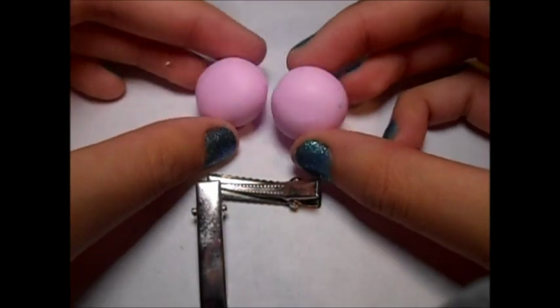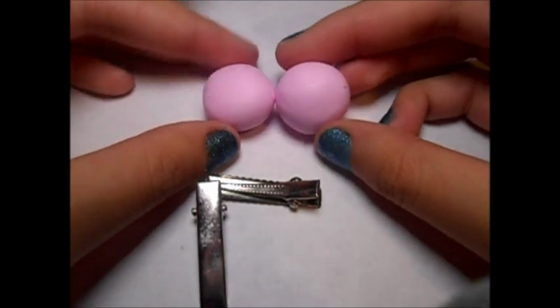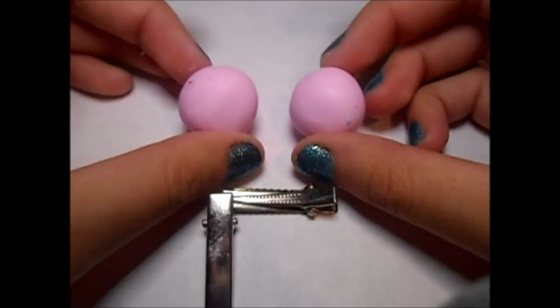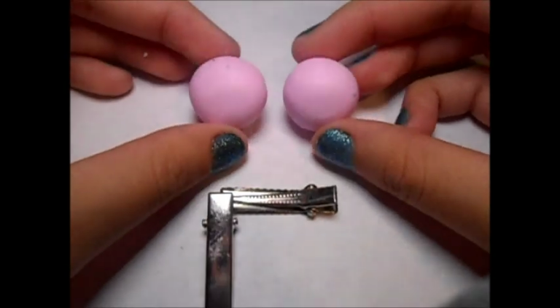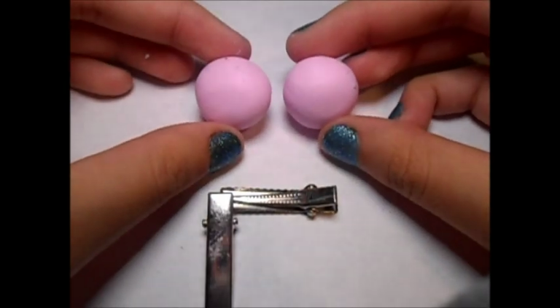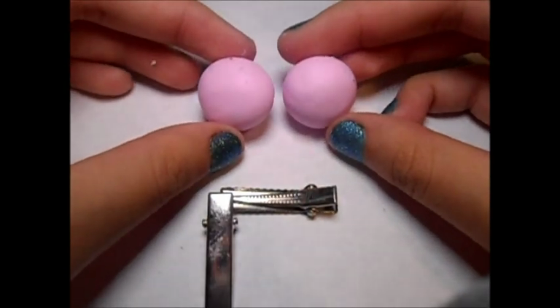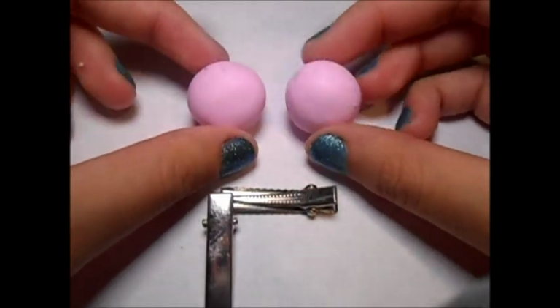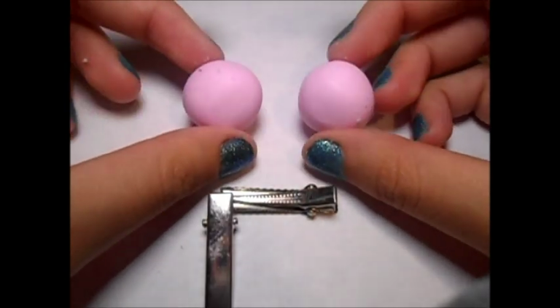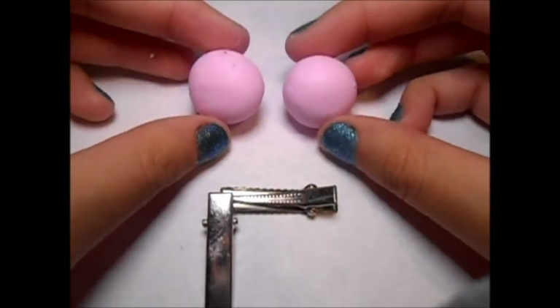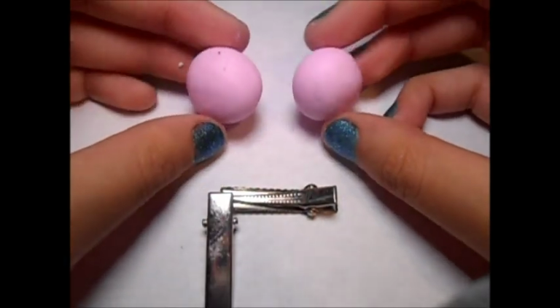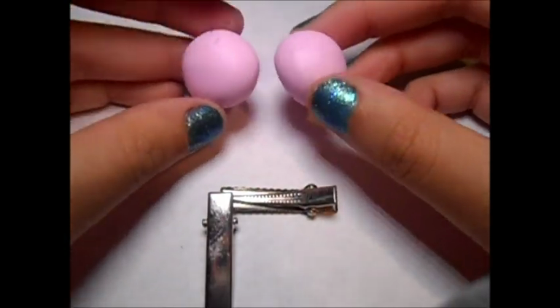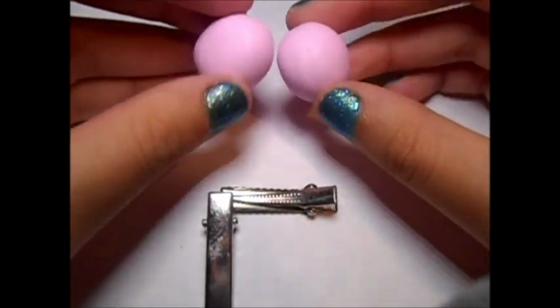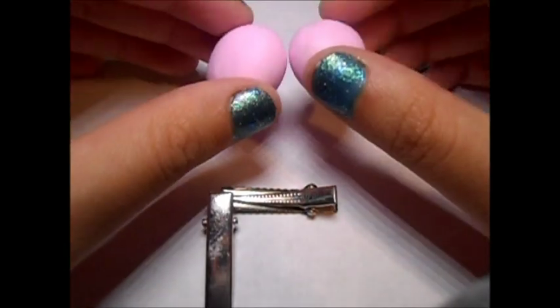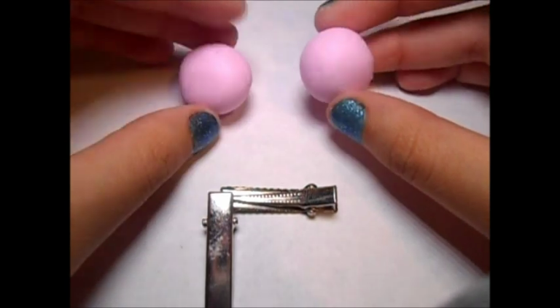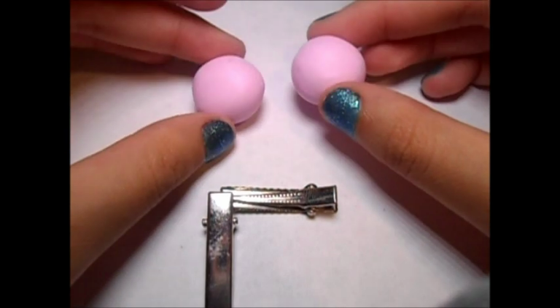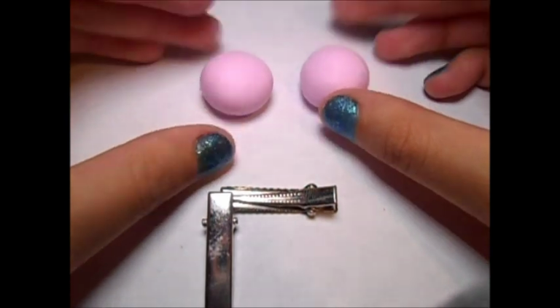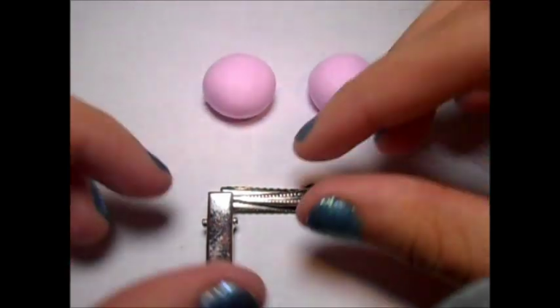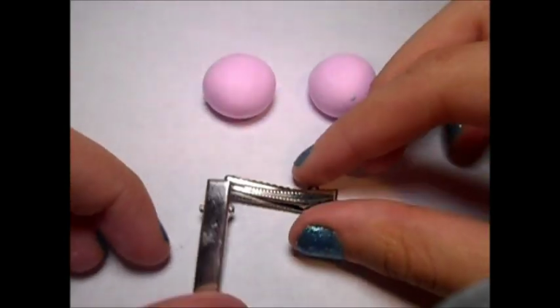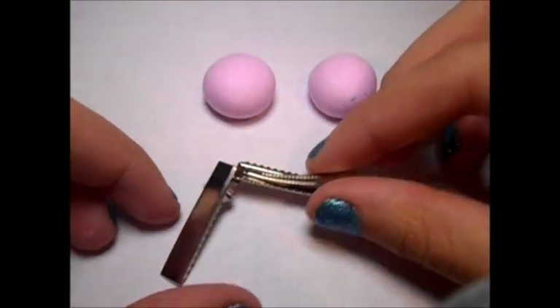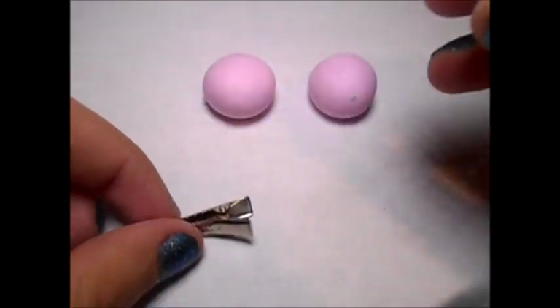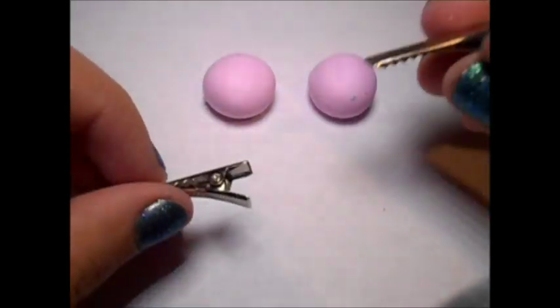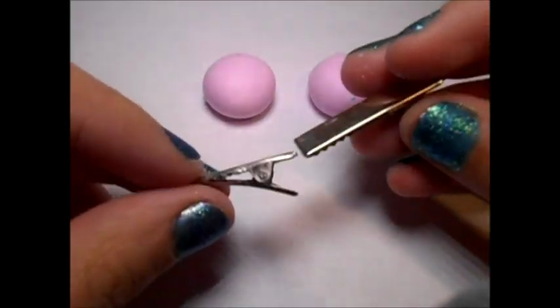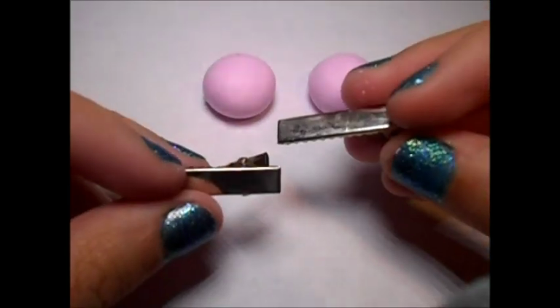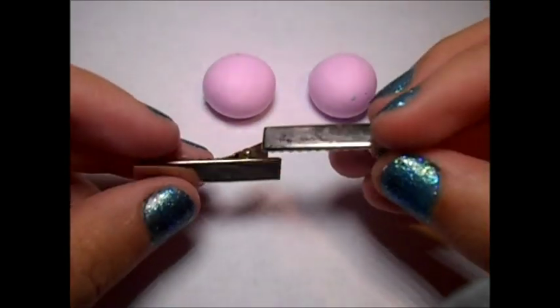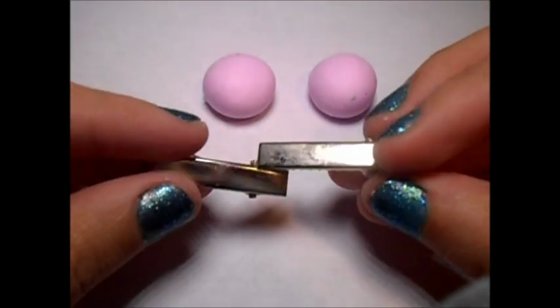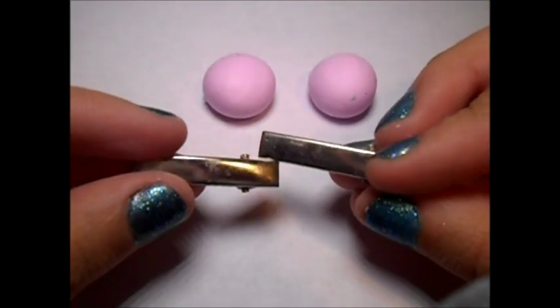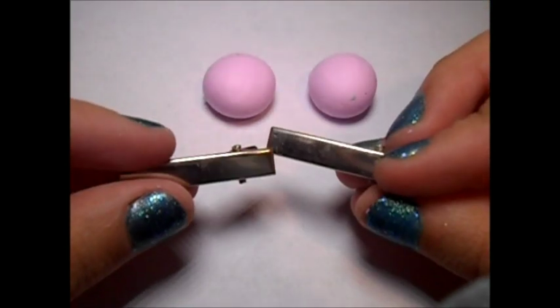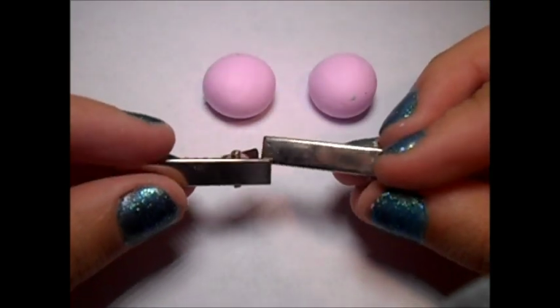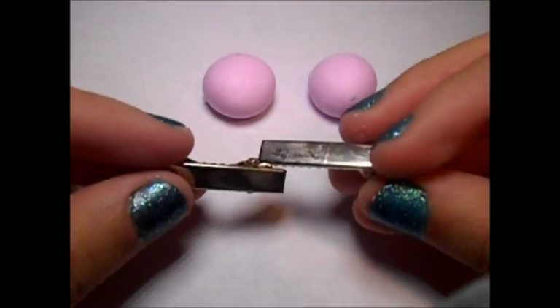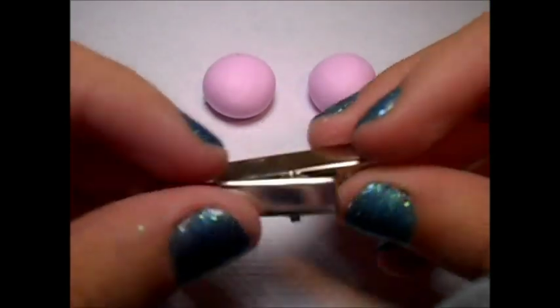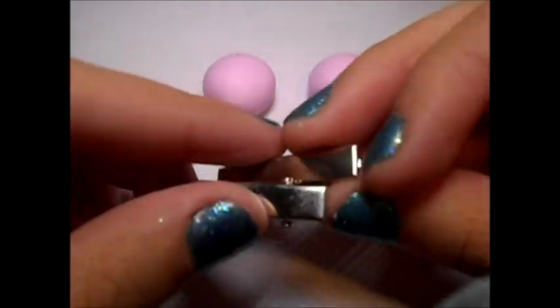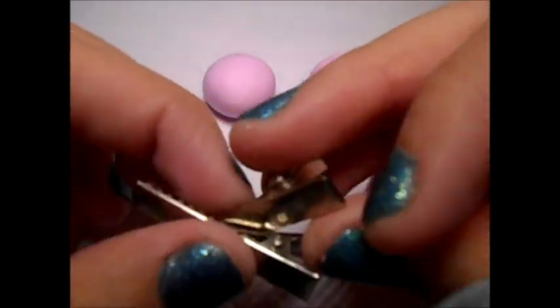You're going to want to start off with two balls of clay that are about the same size, and then two hair clips.